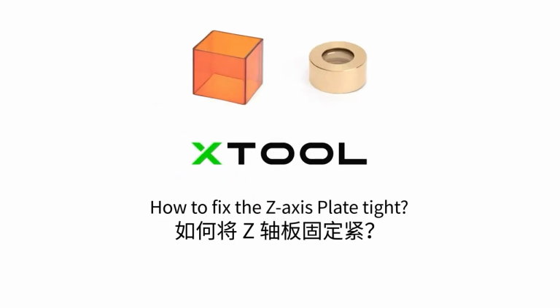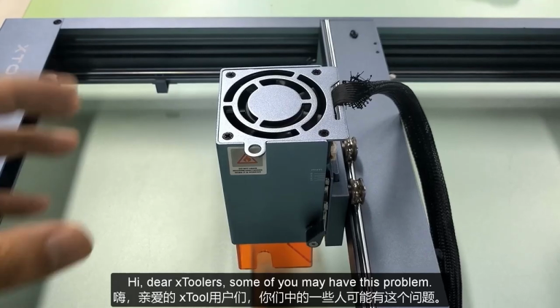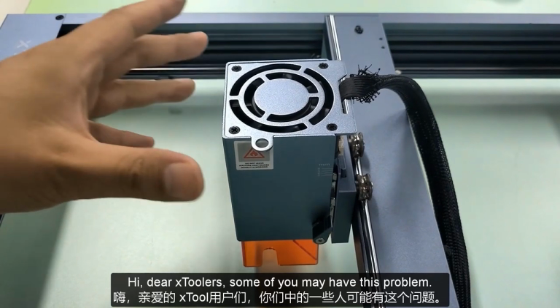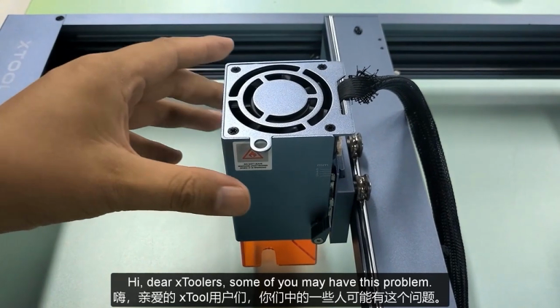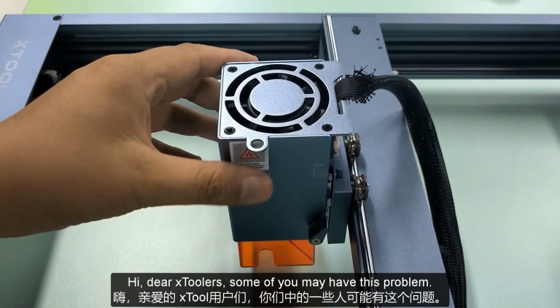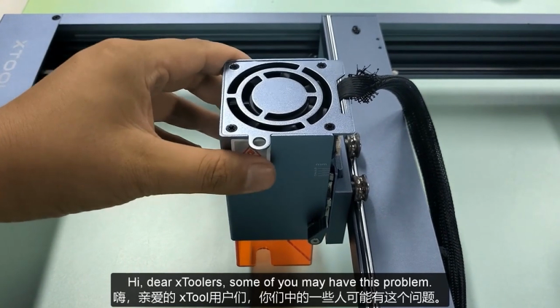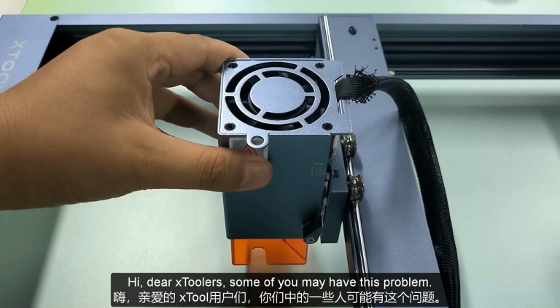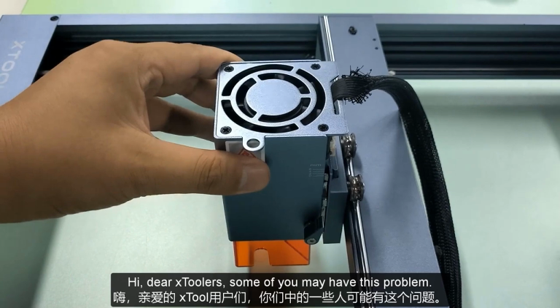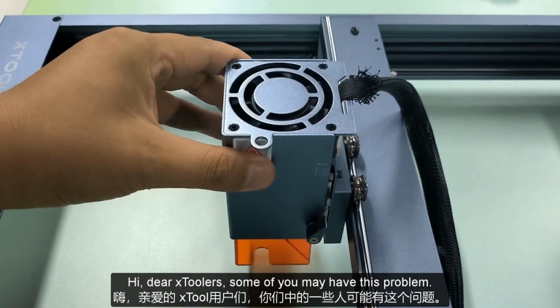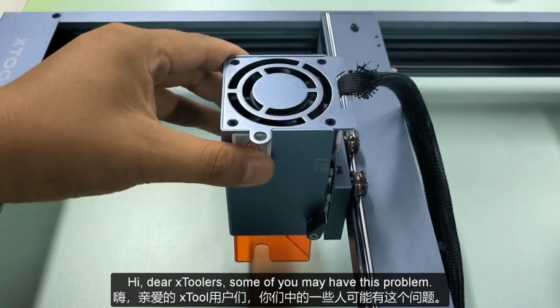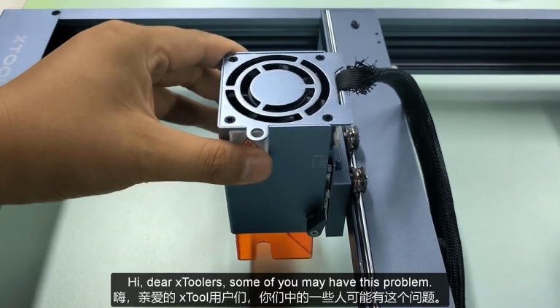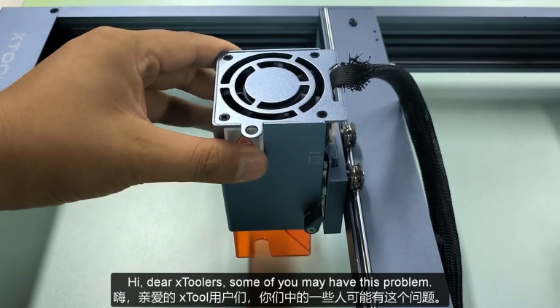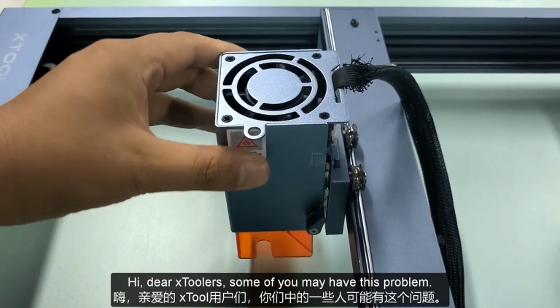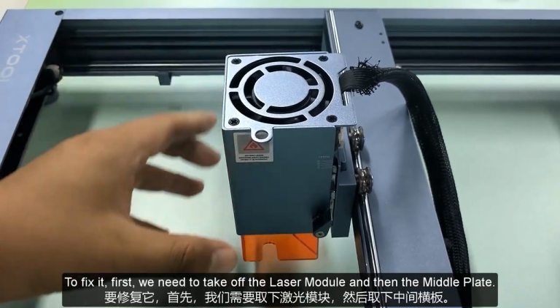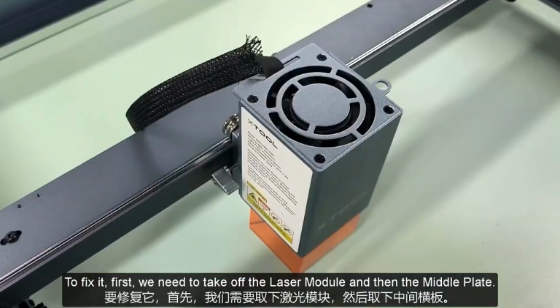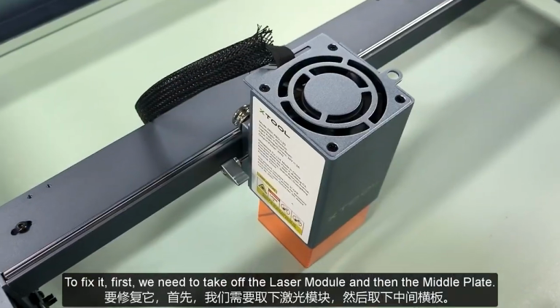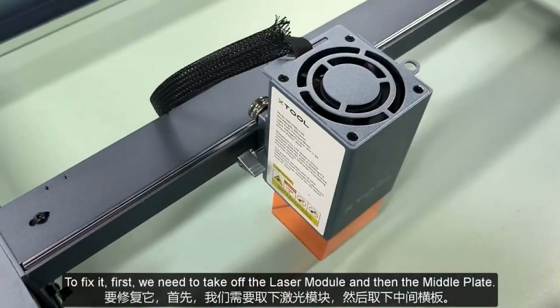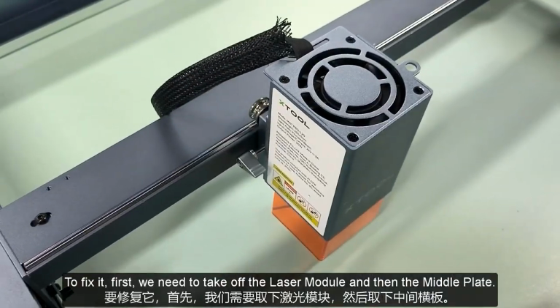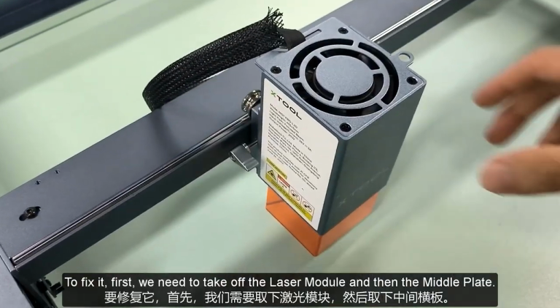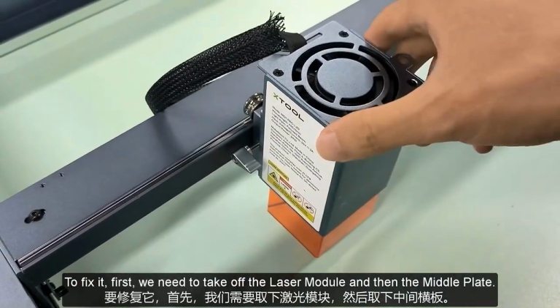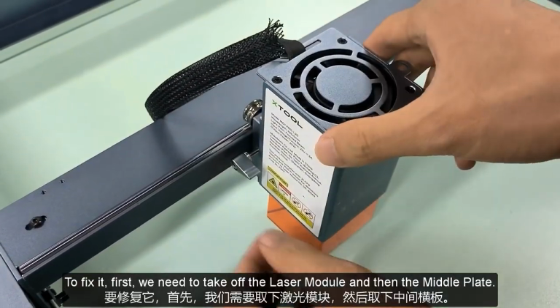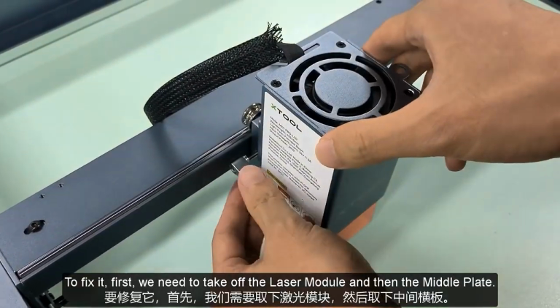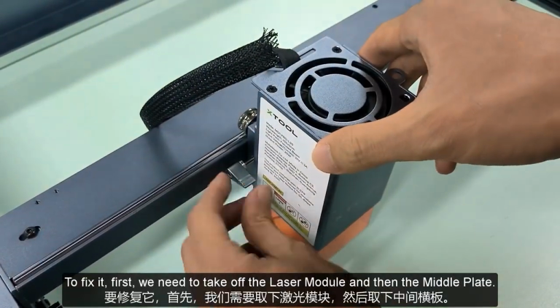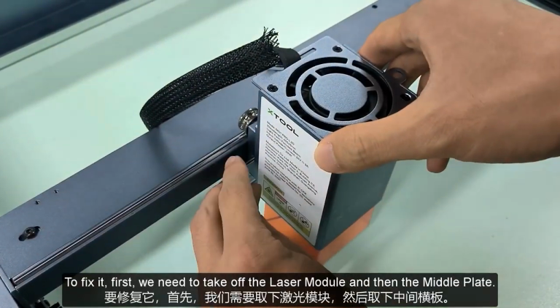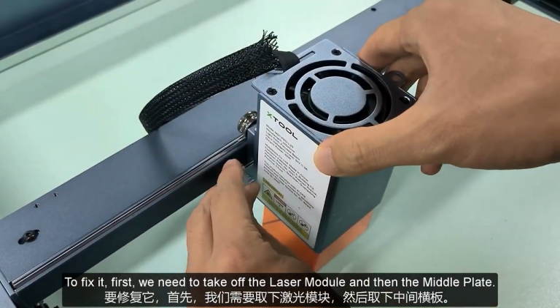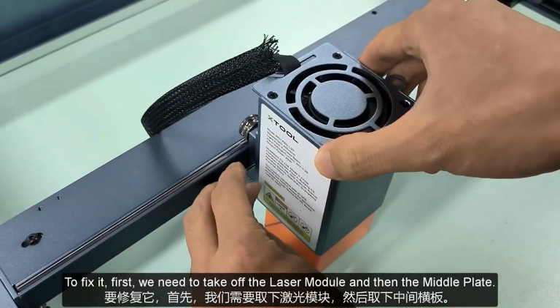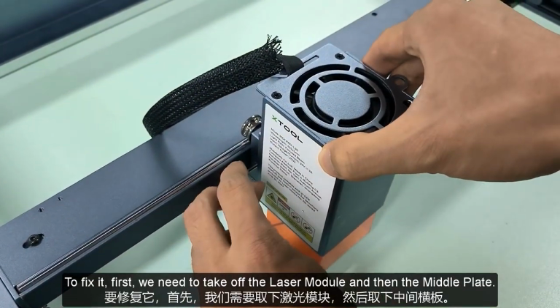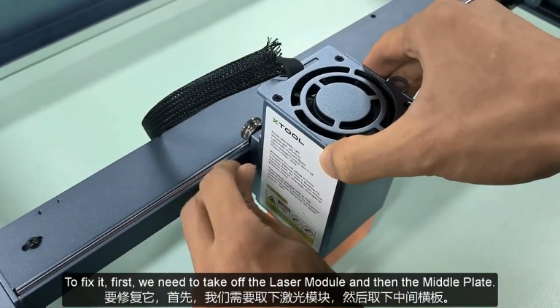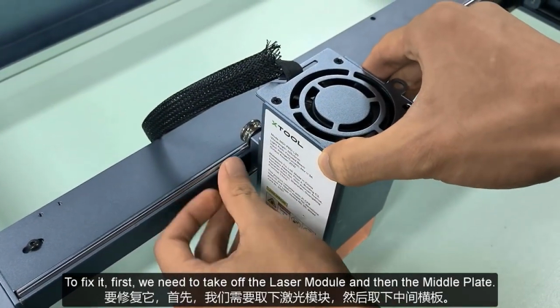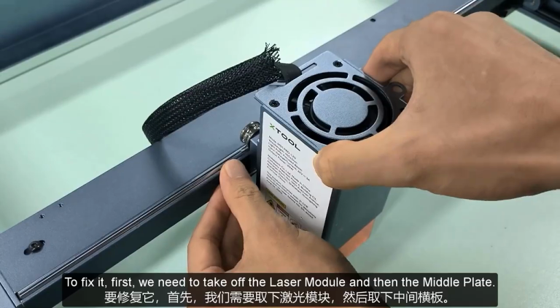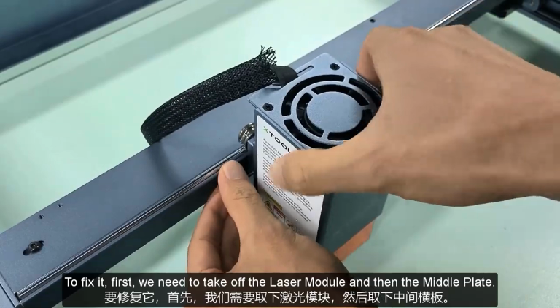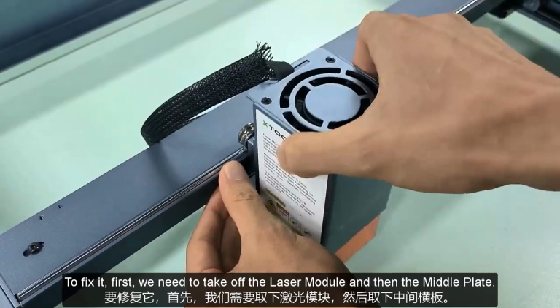Hi dear xToolers, some of you may have this problem. To fix it, first we need to take off the laser module and then the middle plate.